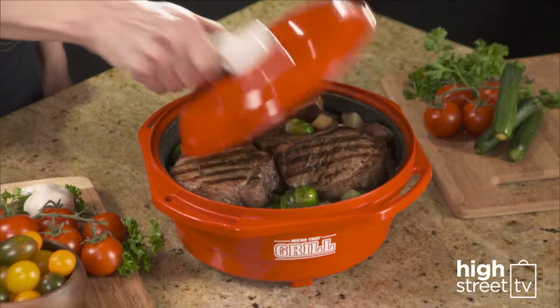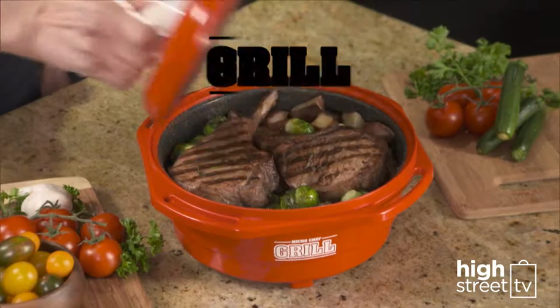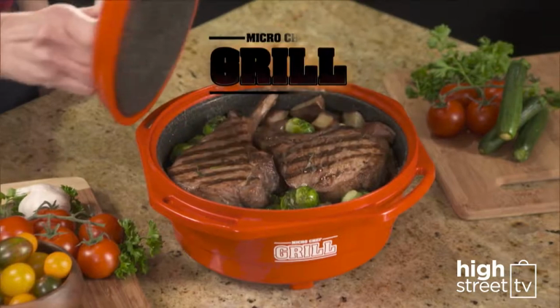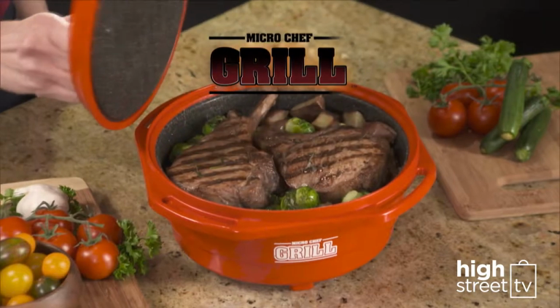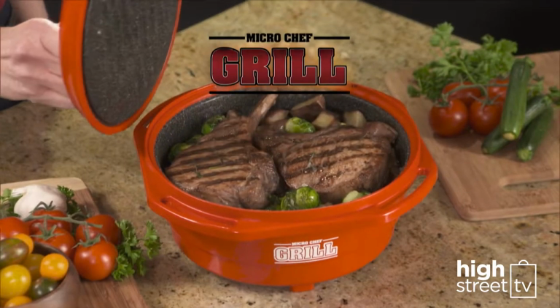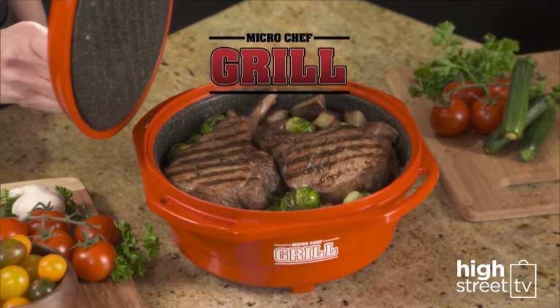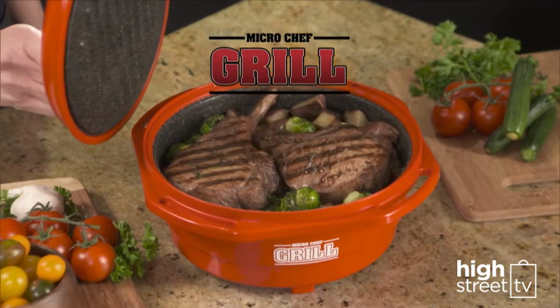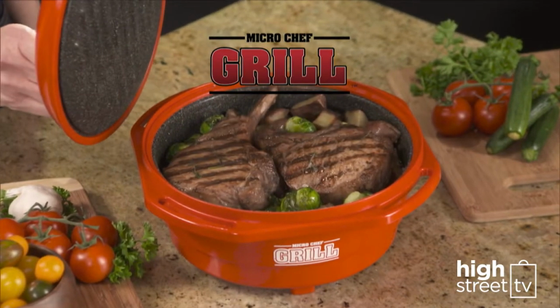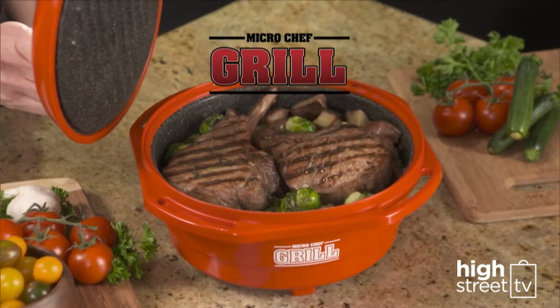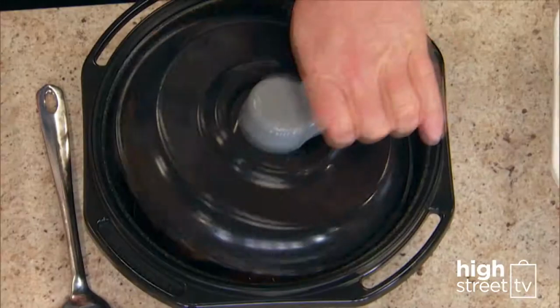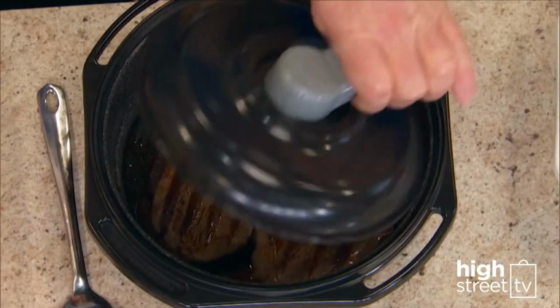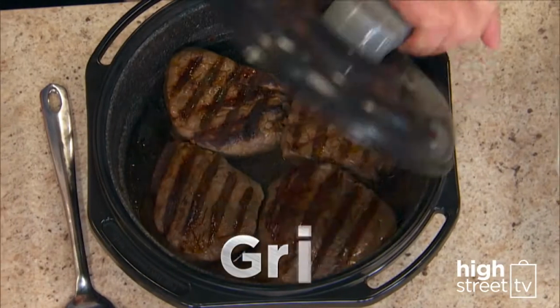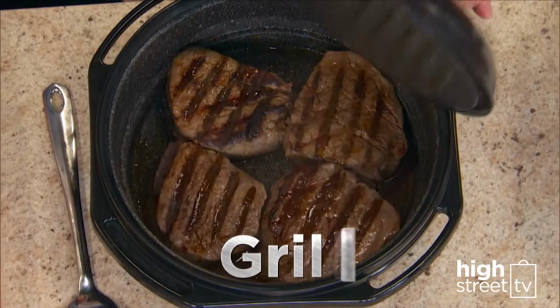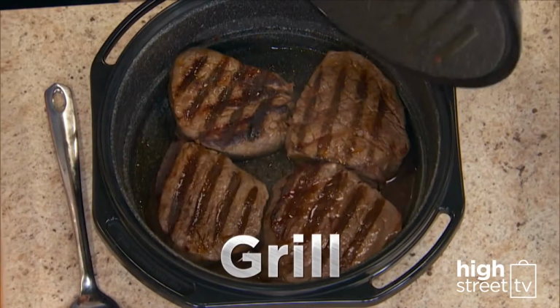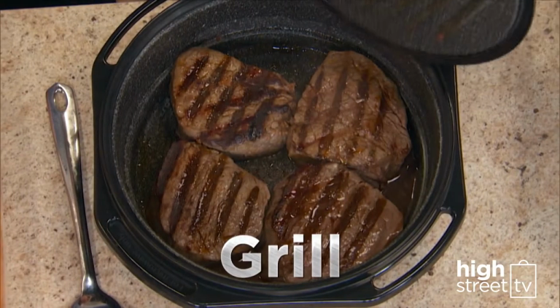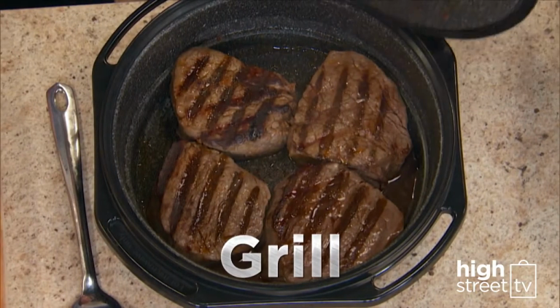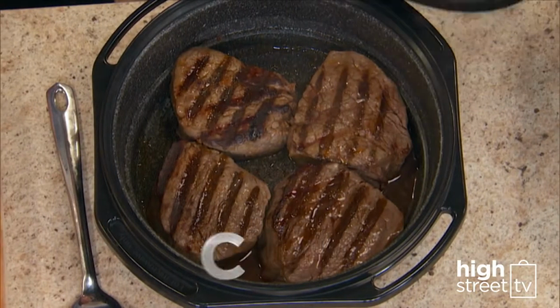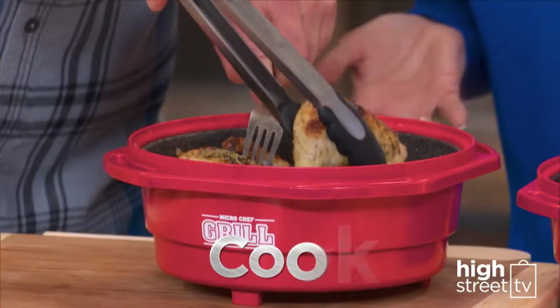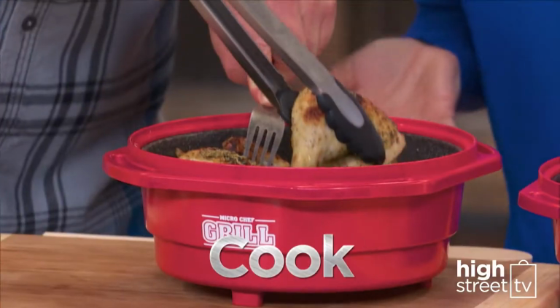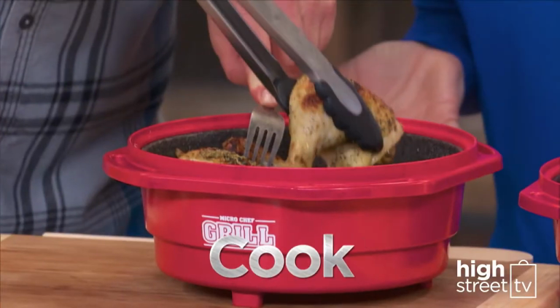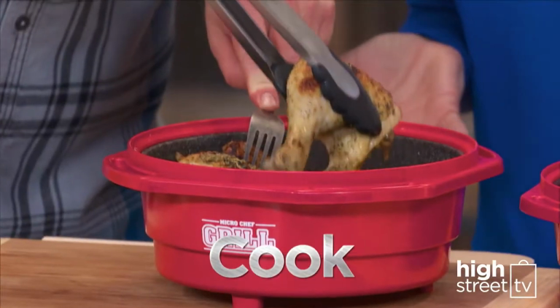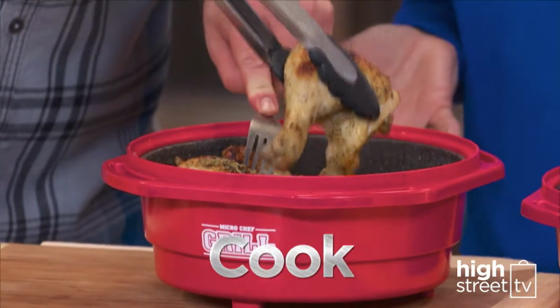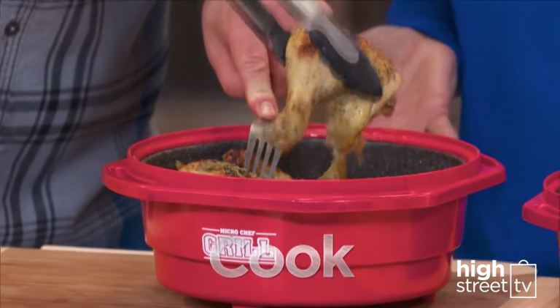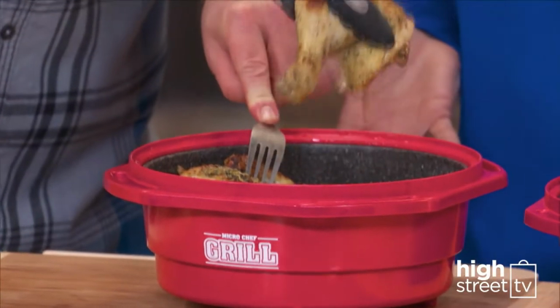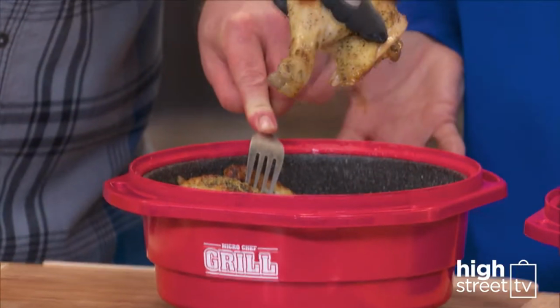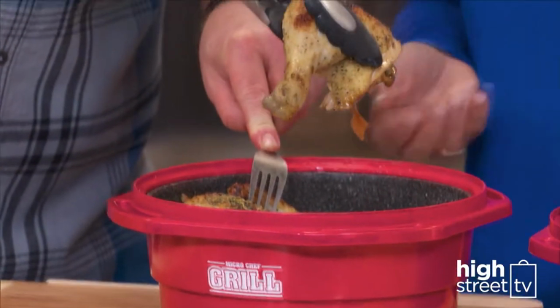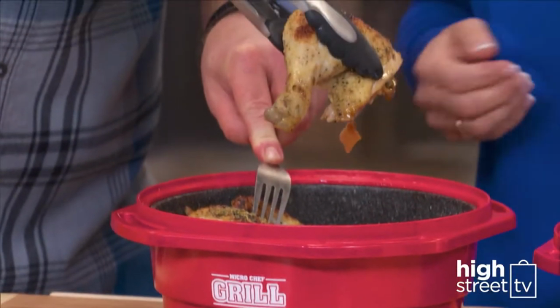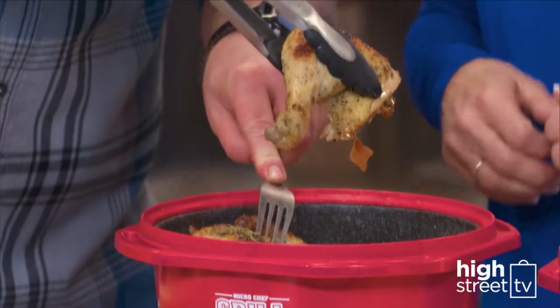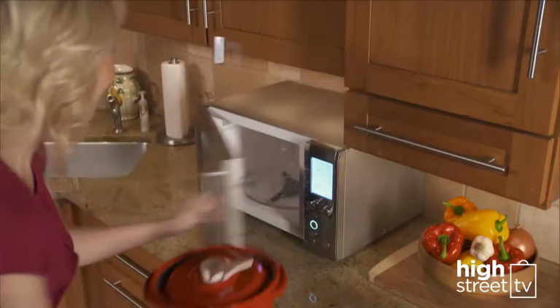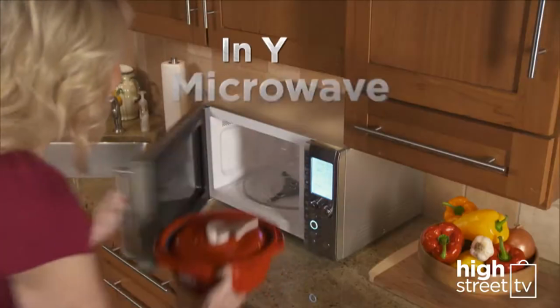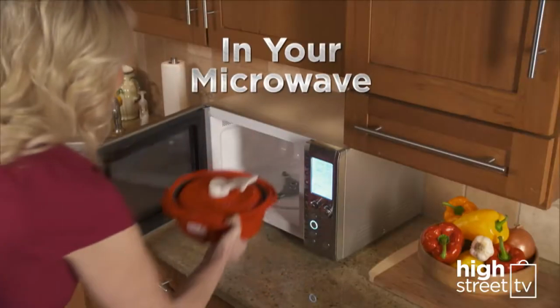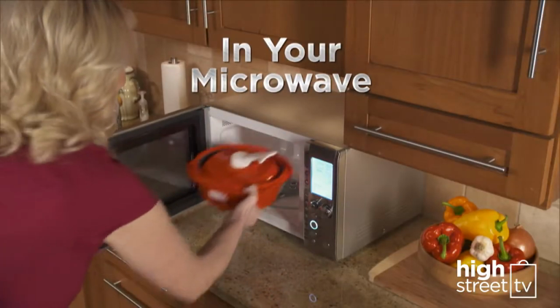Presenting the Microchef Grill. Now you can grill and cook great tasting food in your microwave.